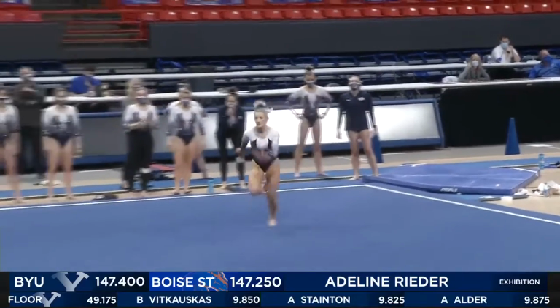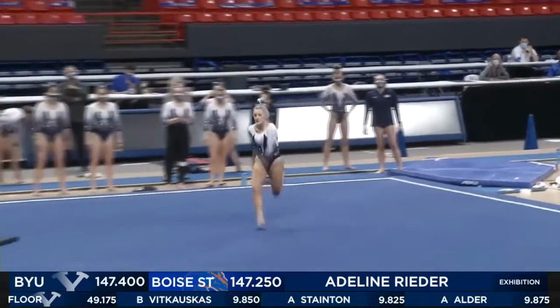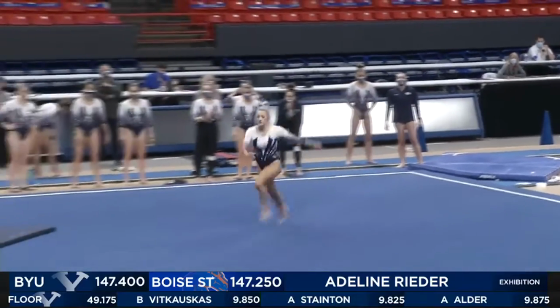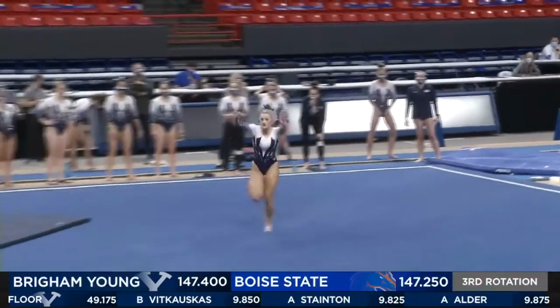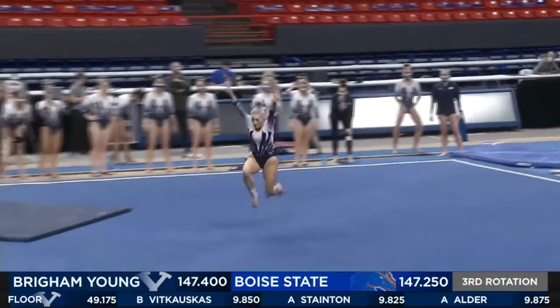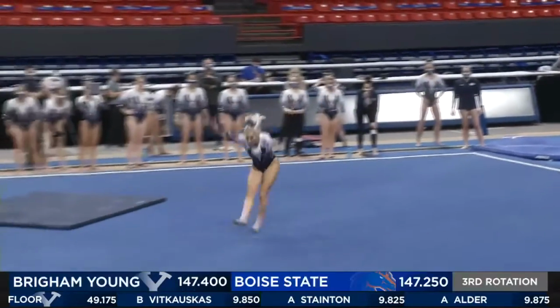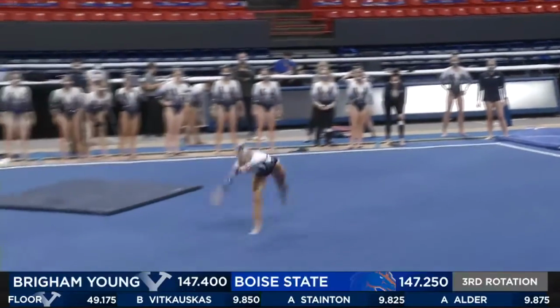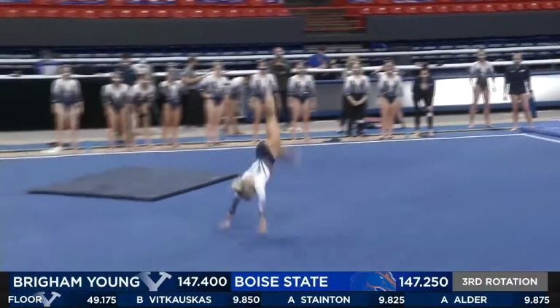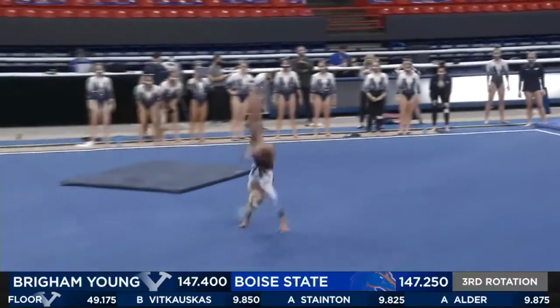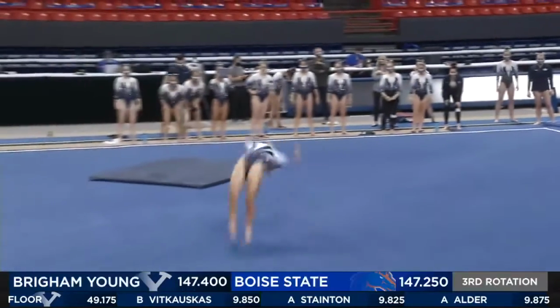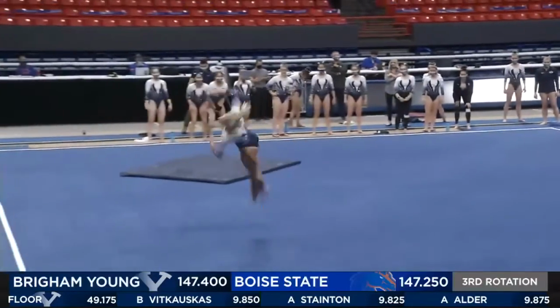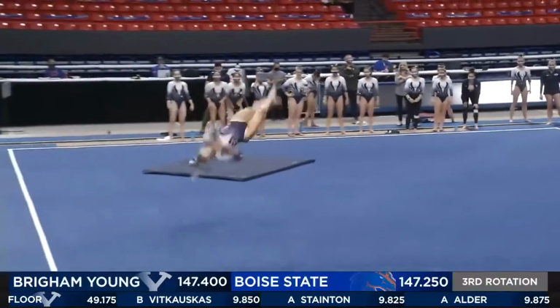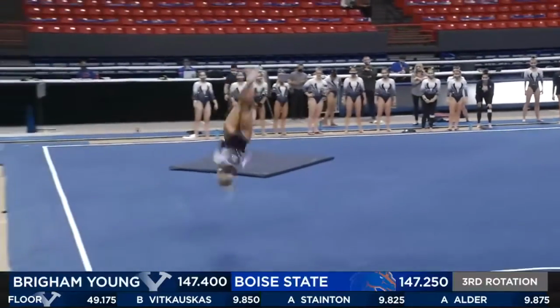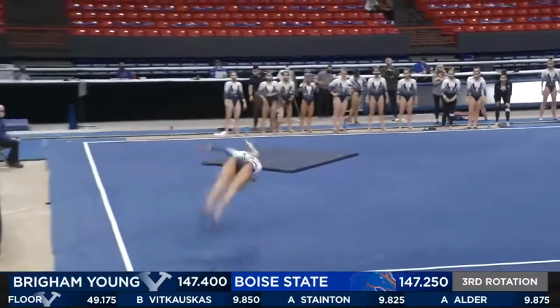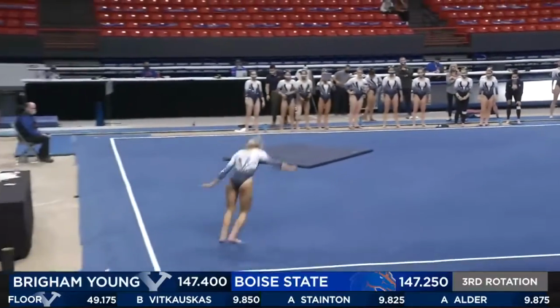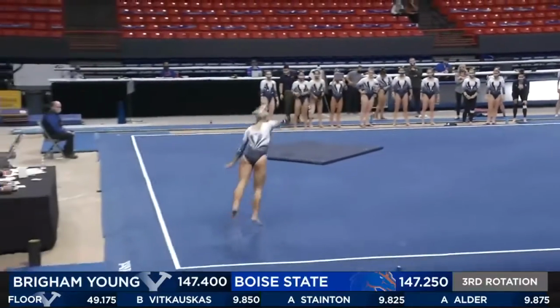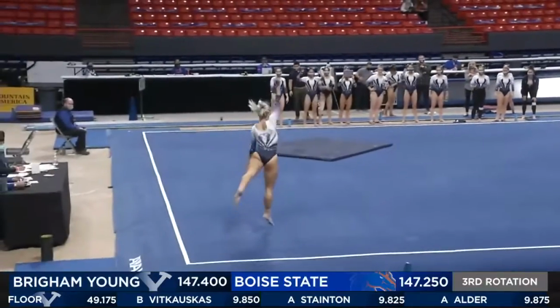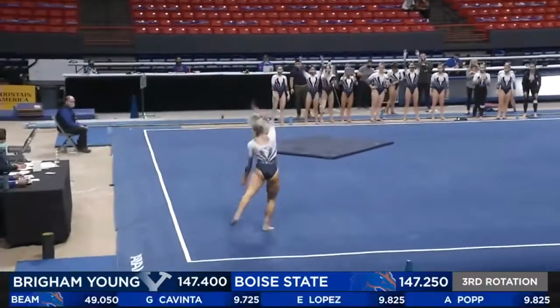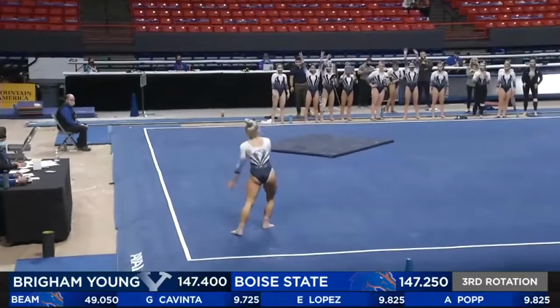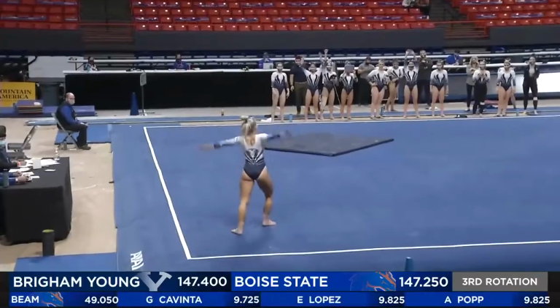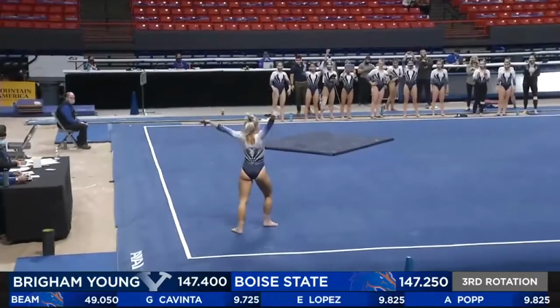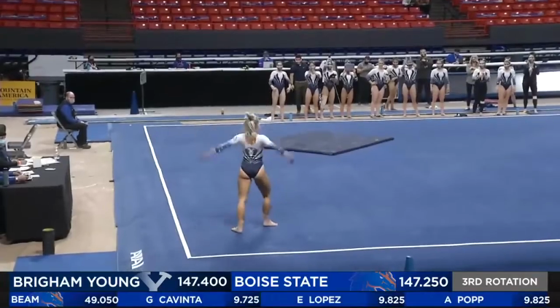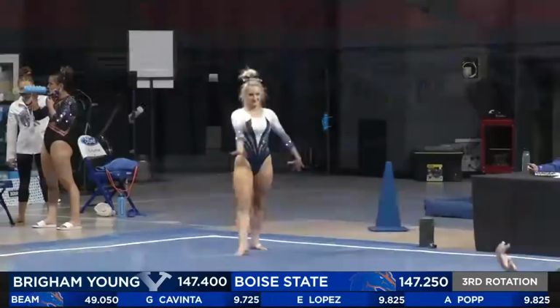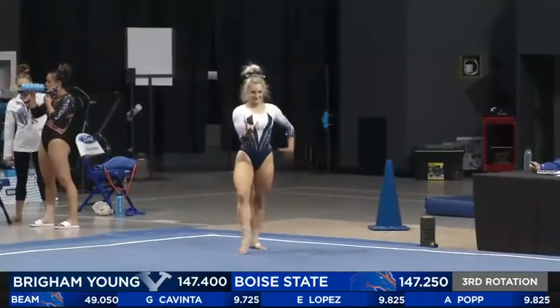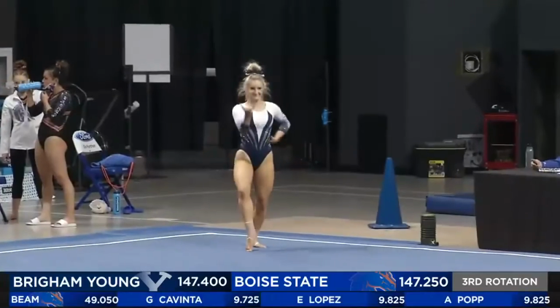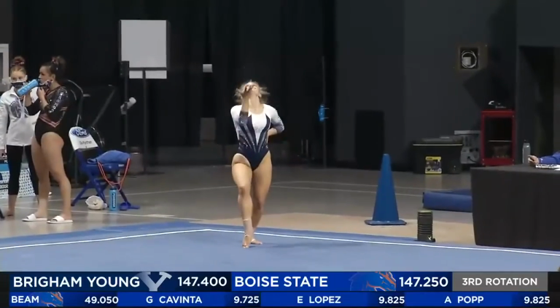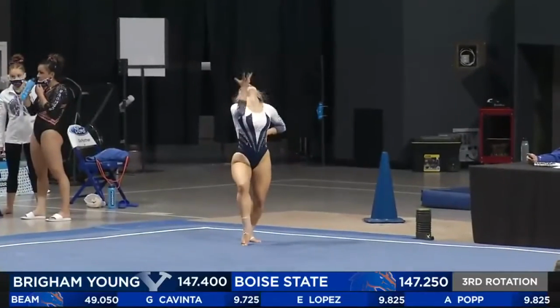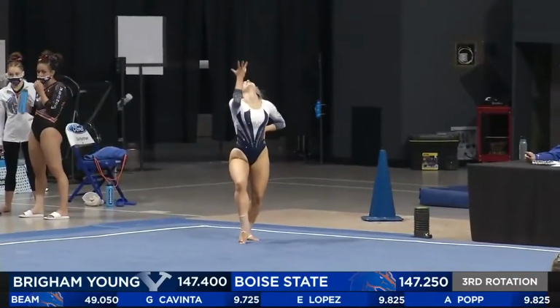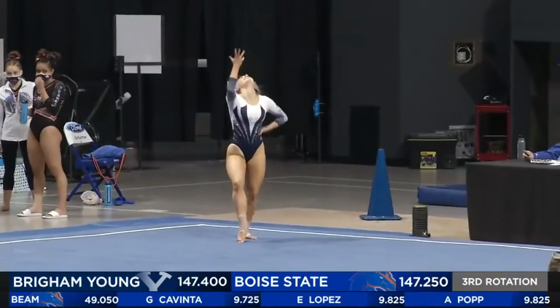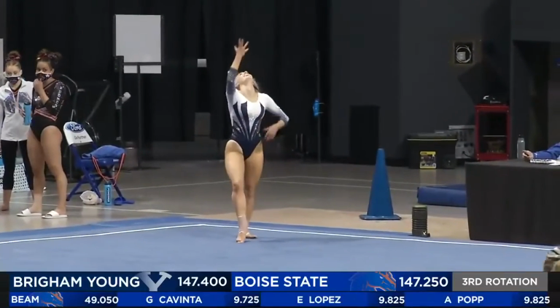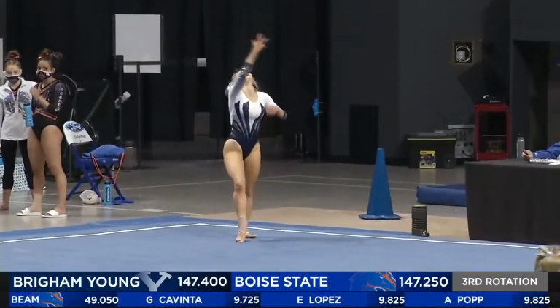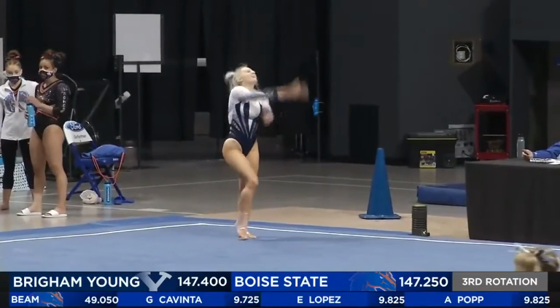Last pass here. She does a front handspring into a one and a half.